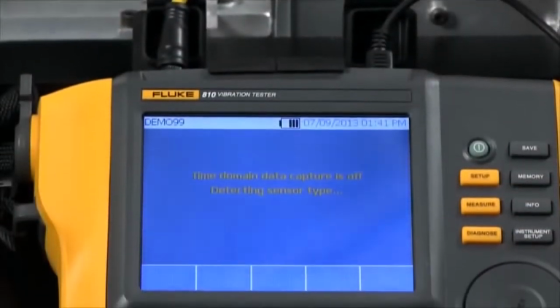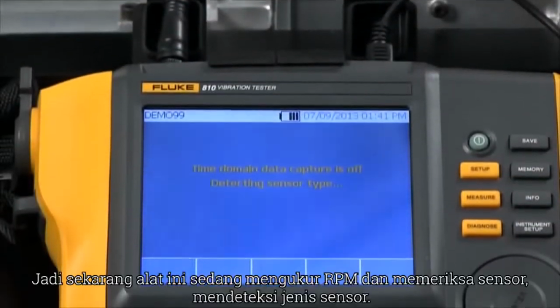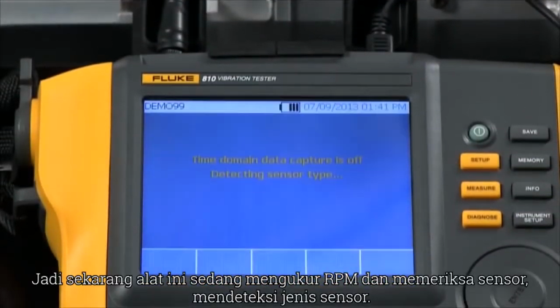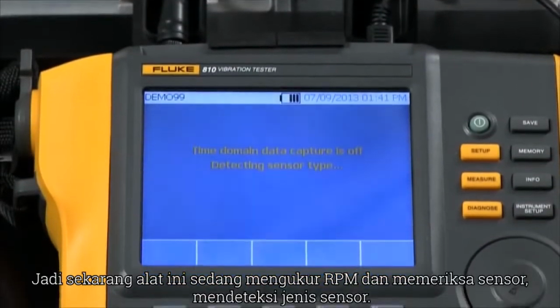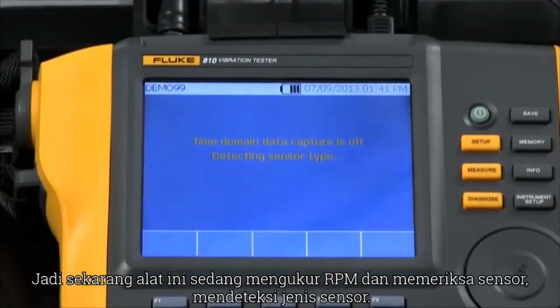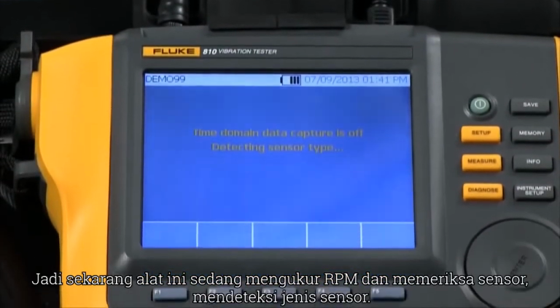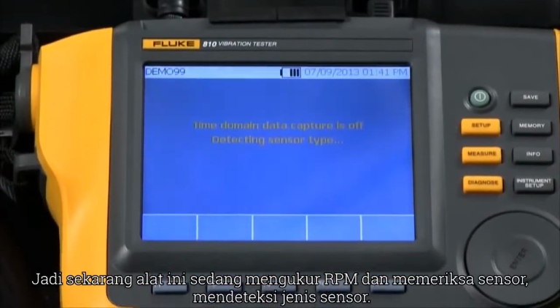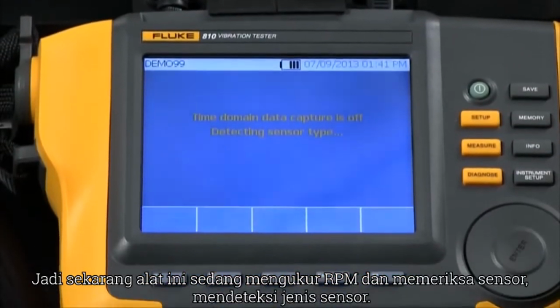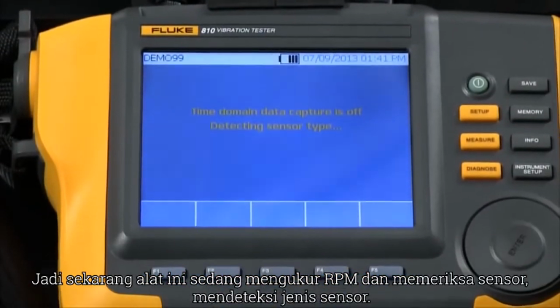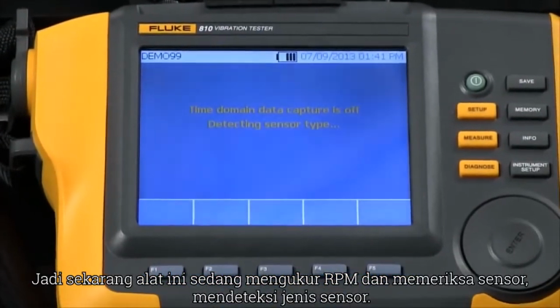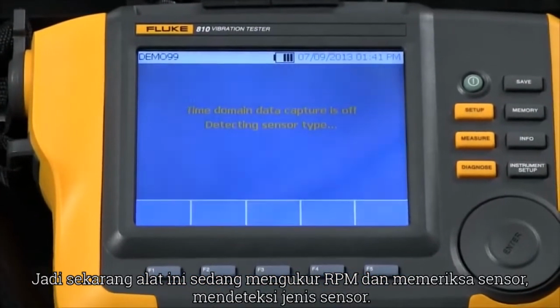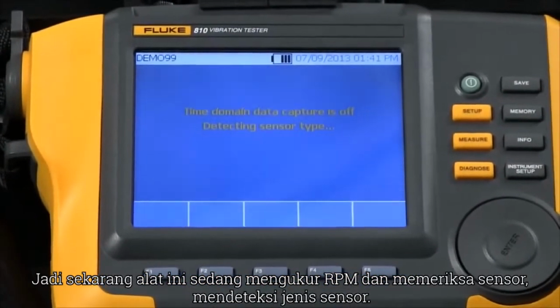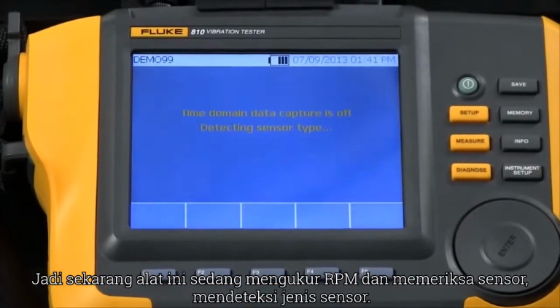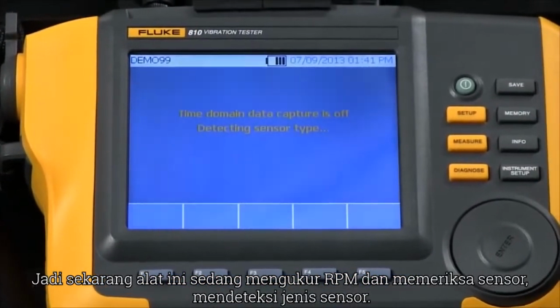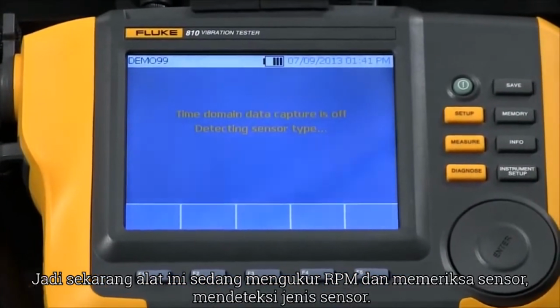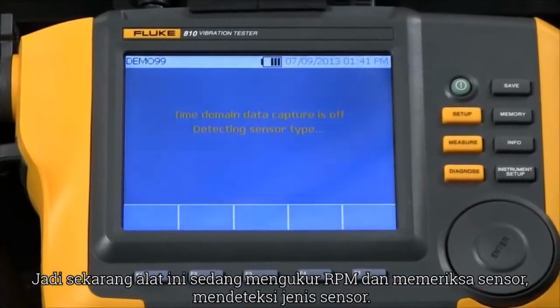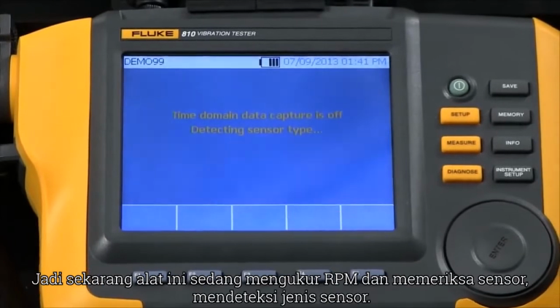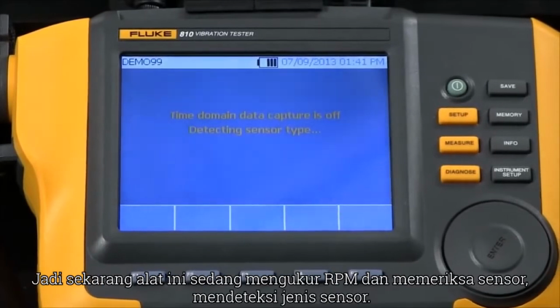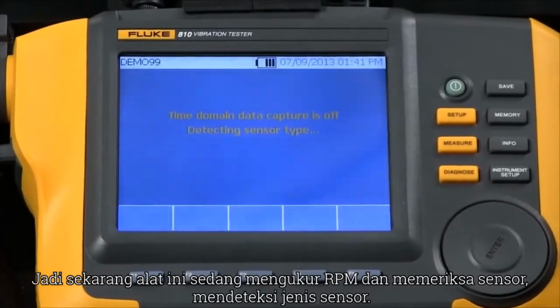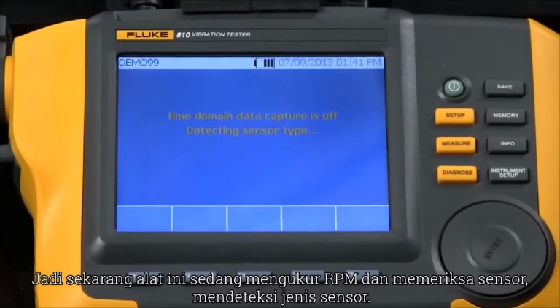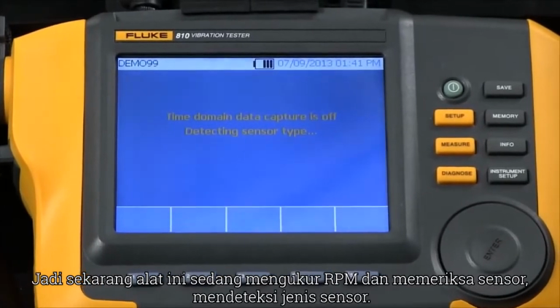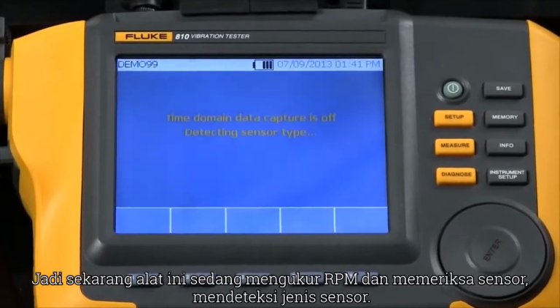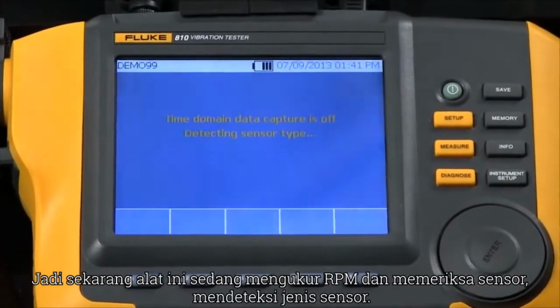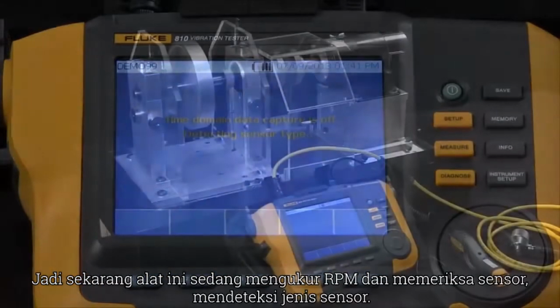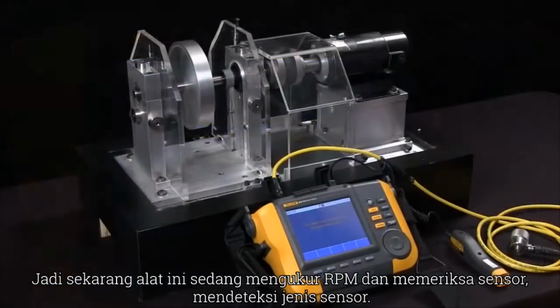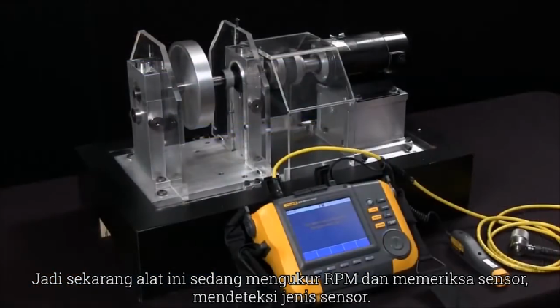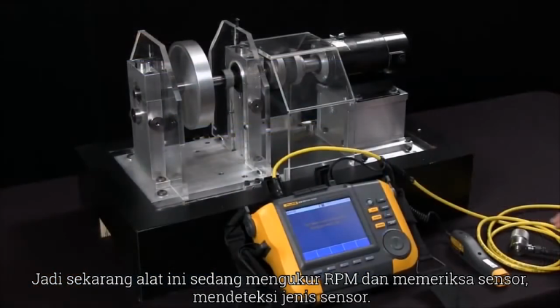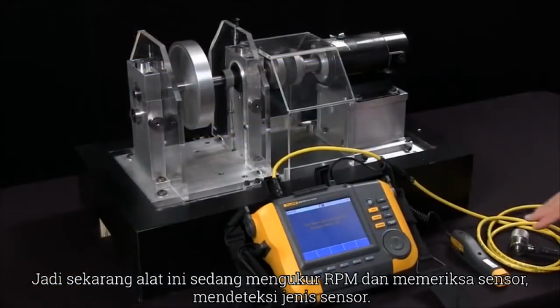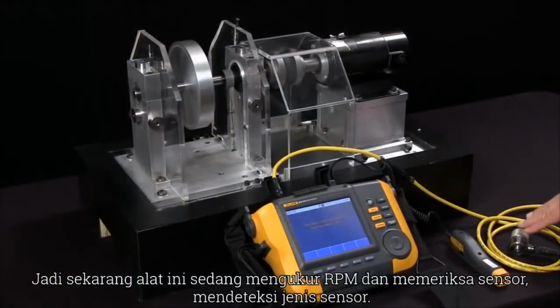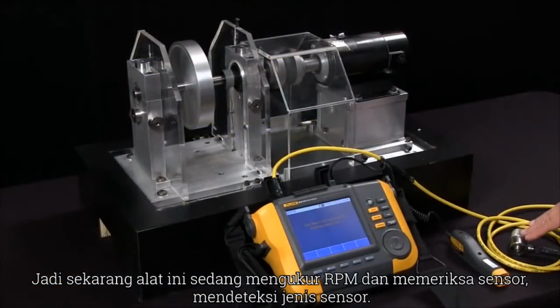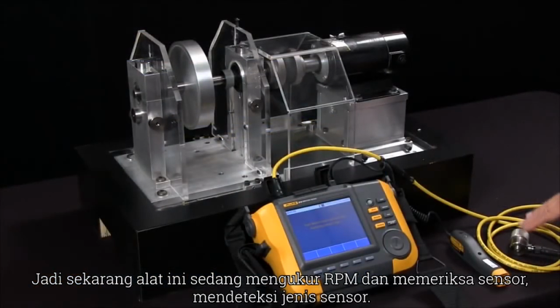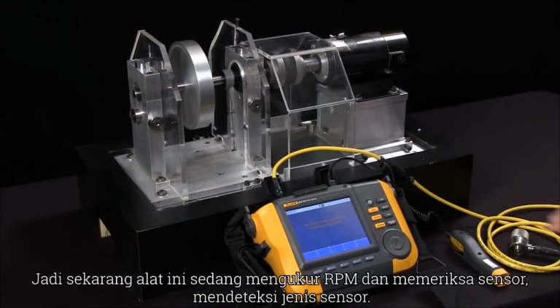Now it's measured the RPM and it's checking out the sensor, detecting the sensor type.